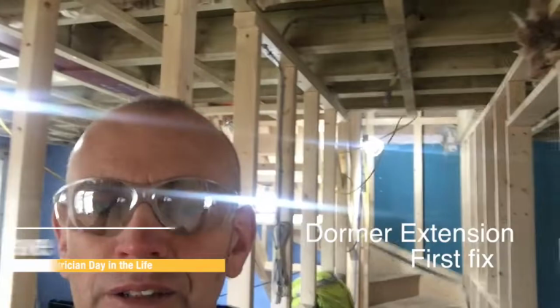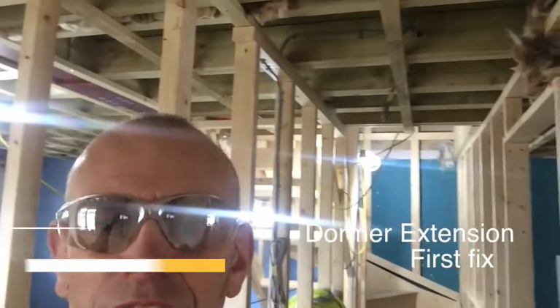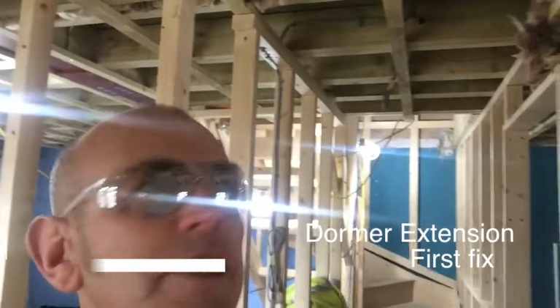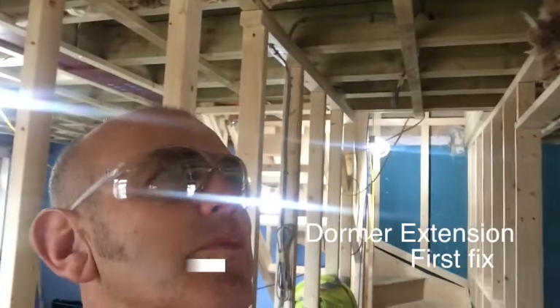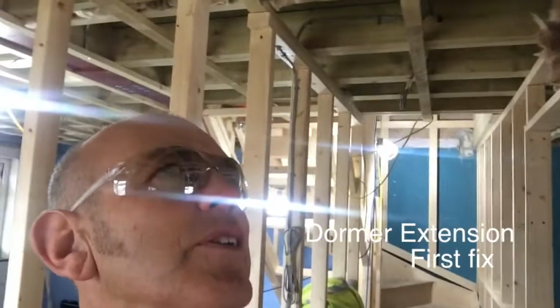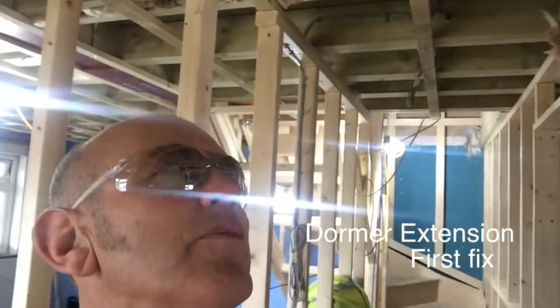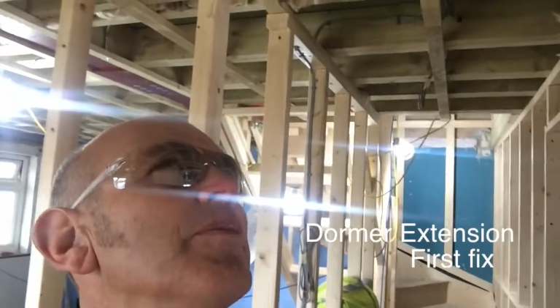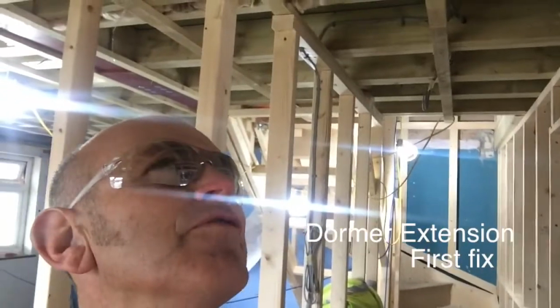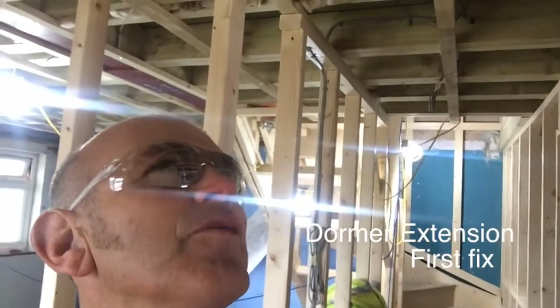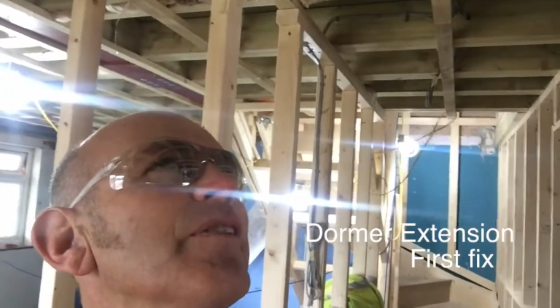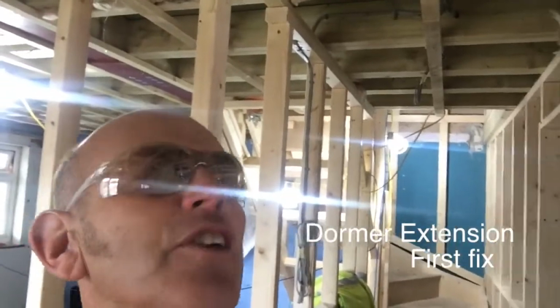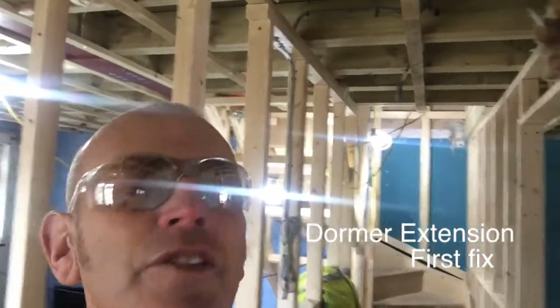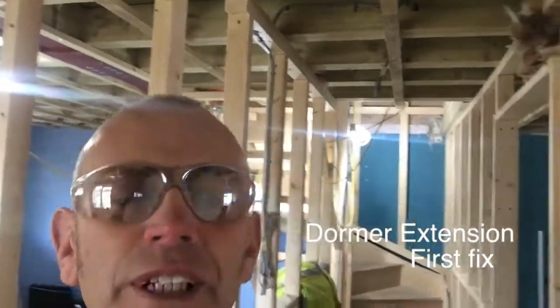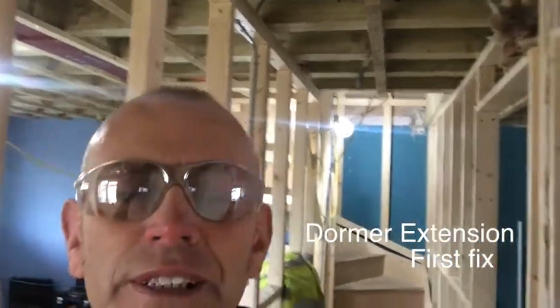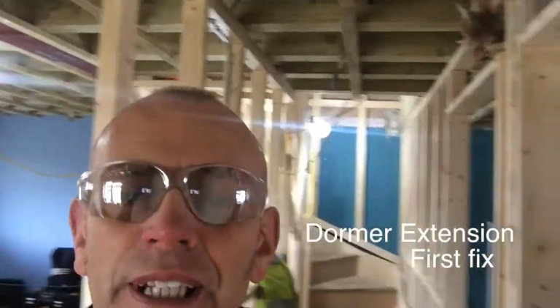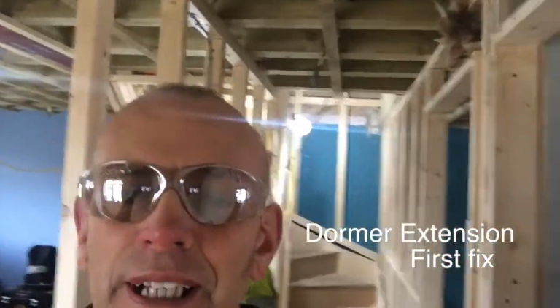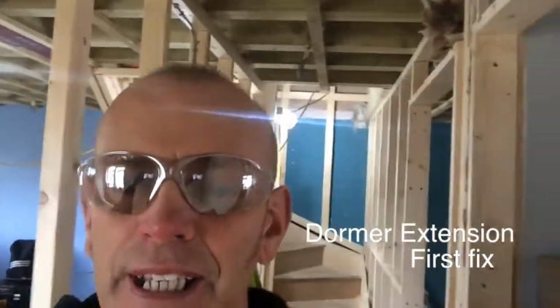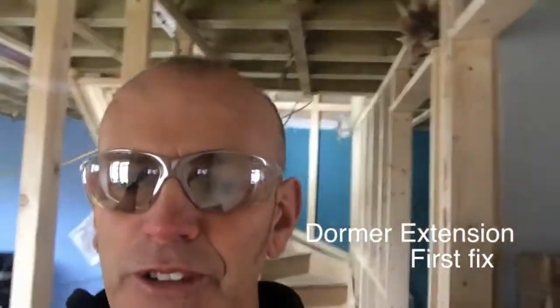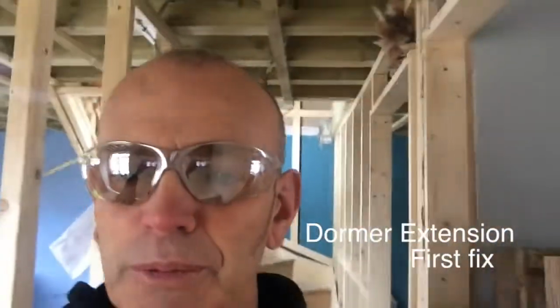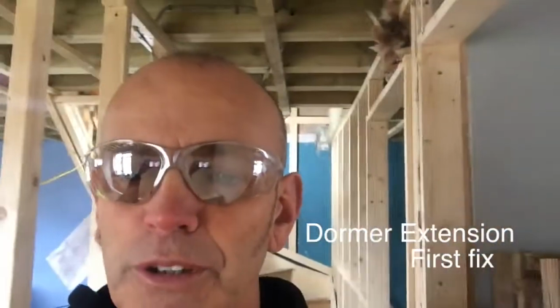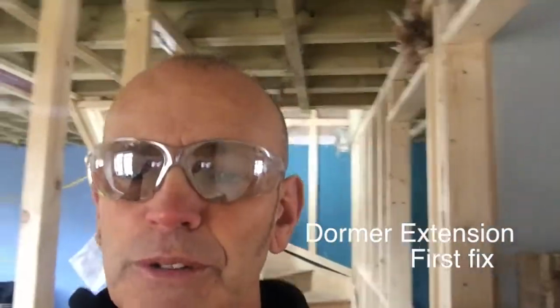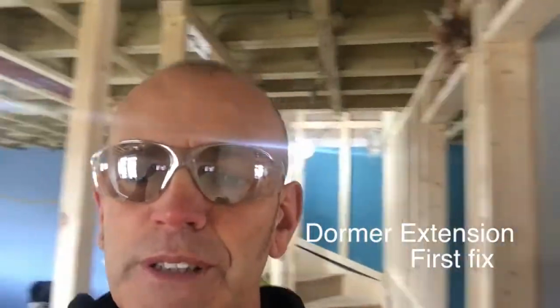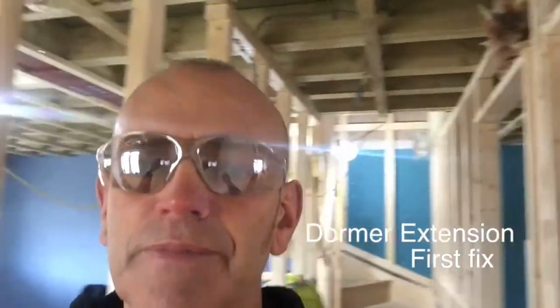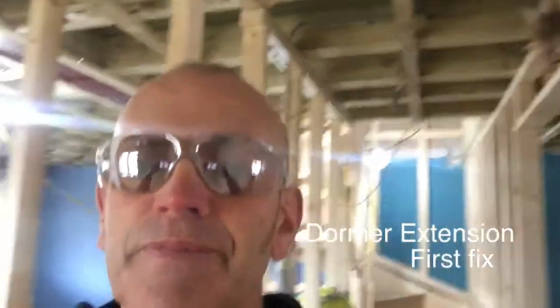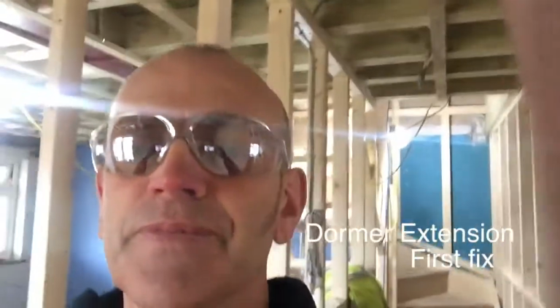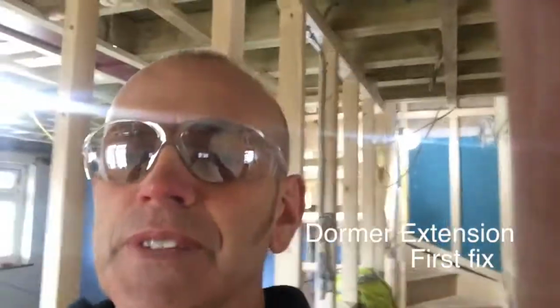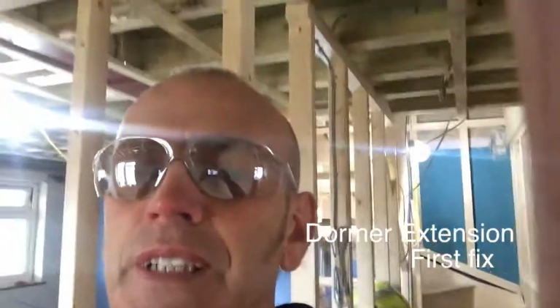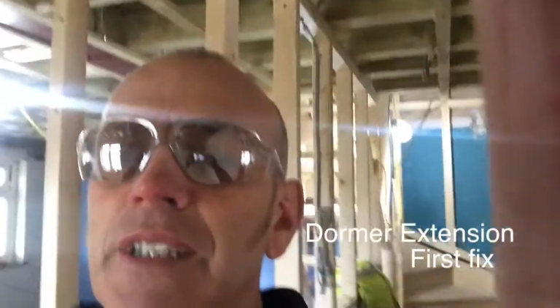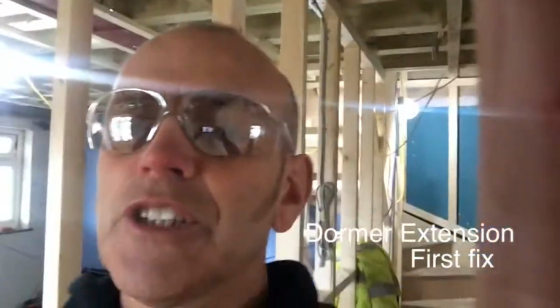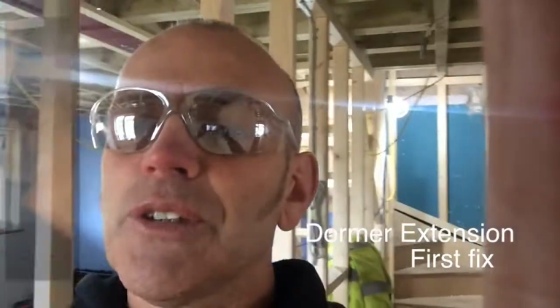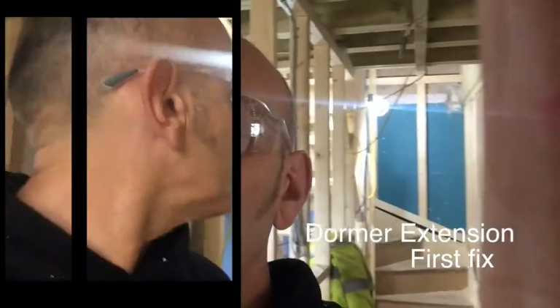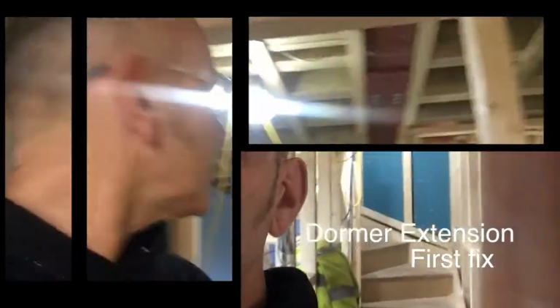We're just now putting on, coming through with the first fix. Electric's putting those in. I'll show you around.